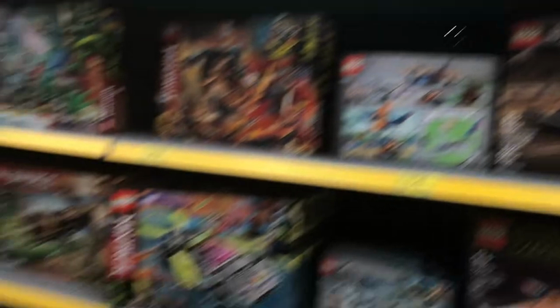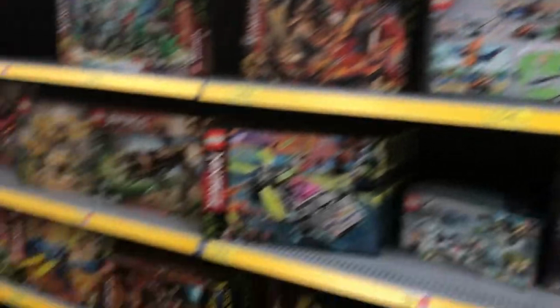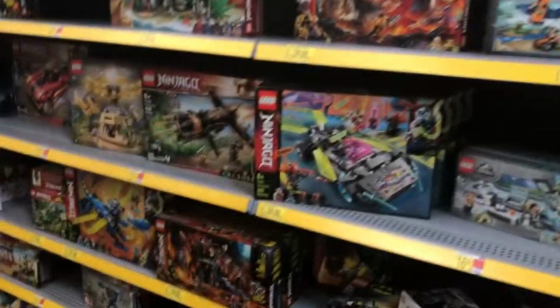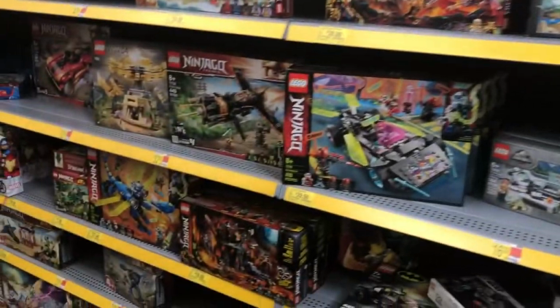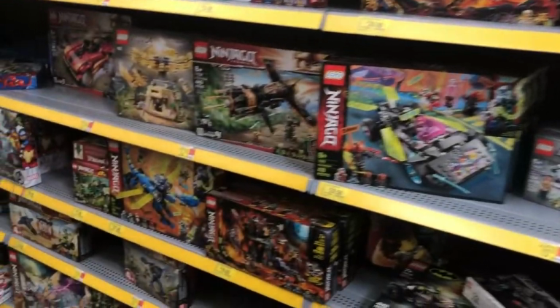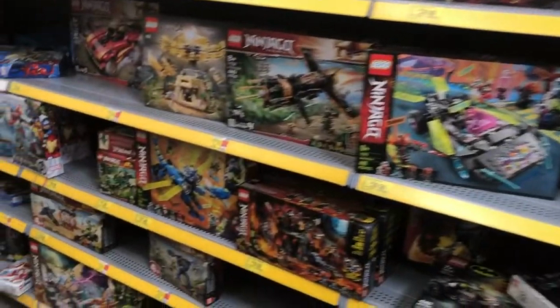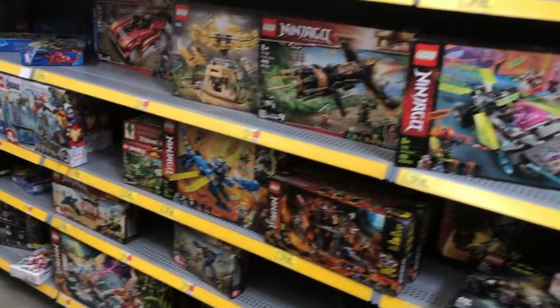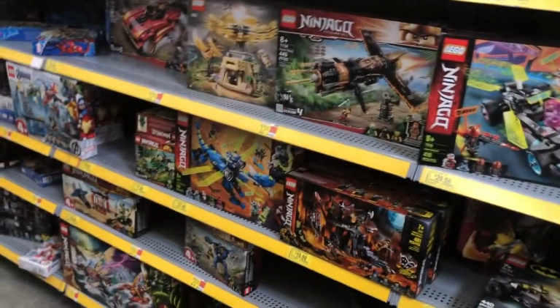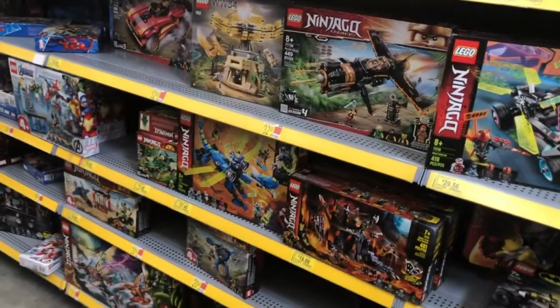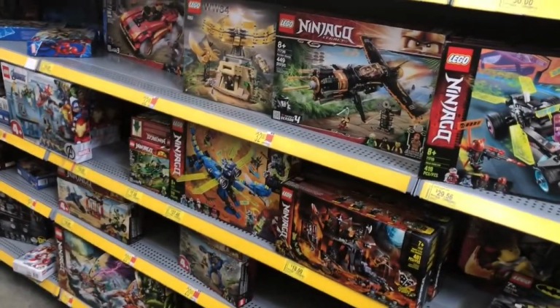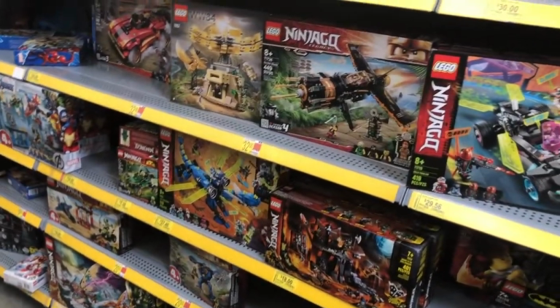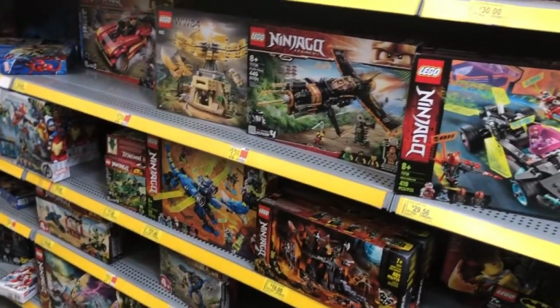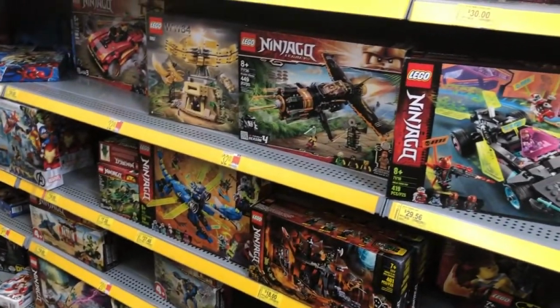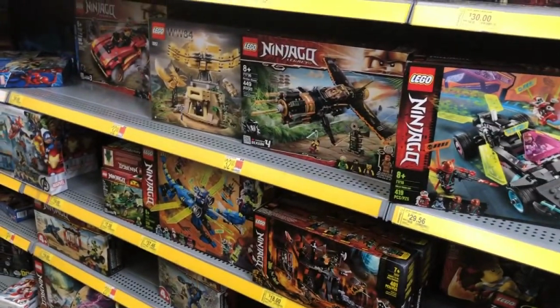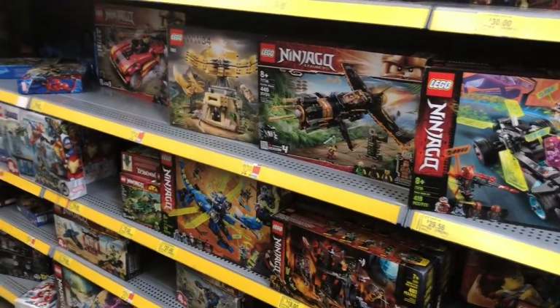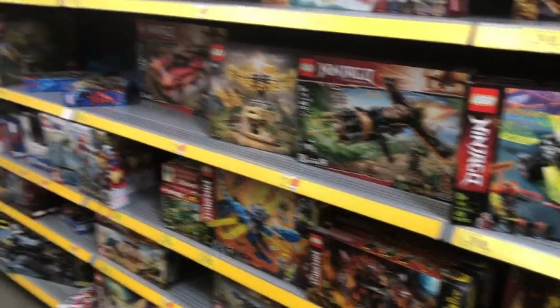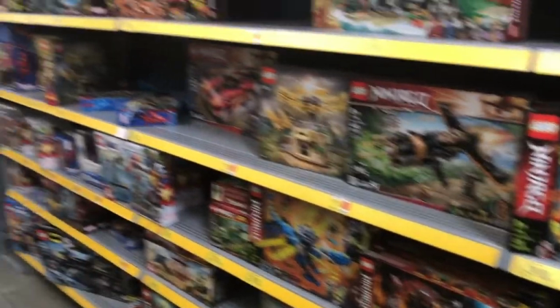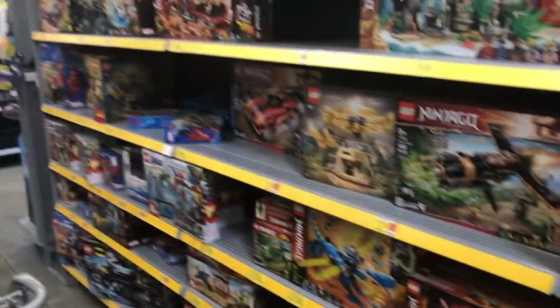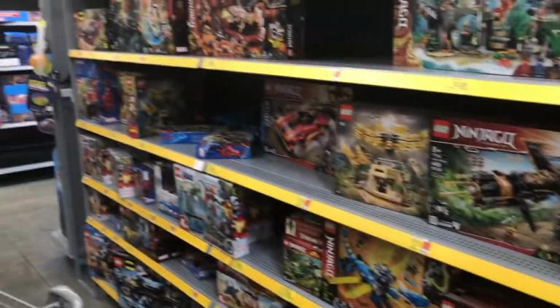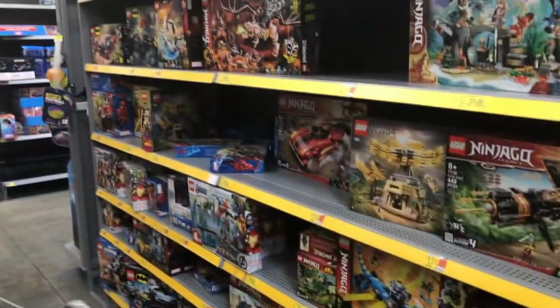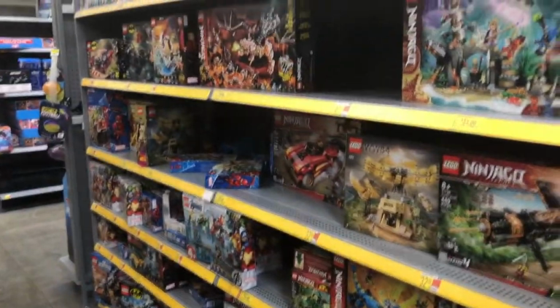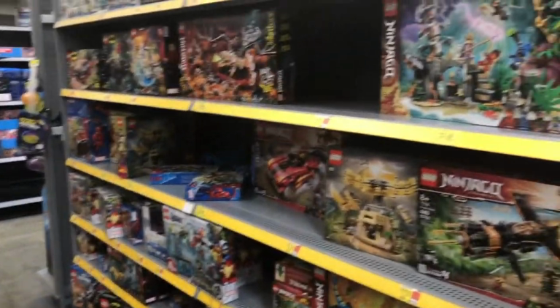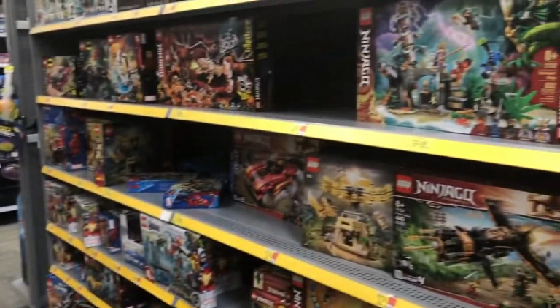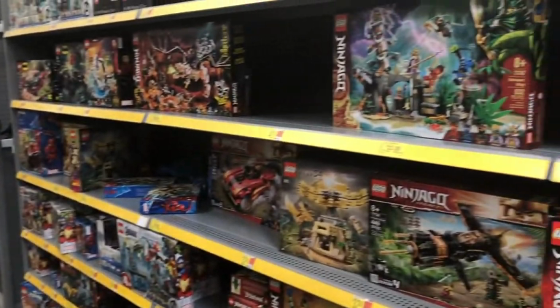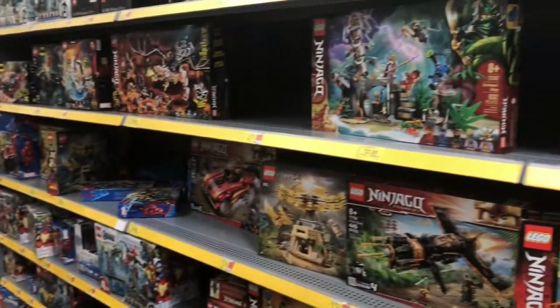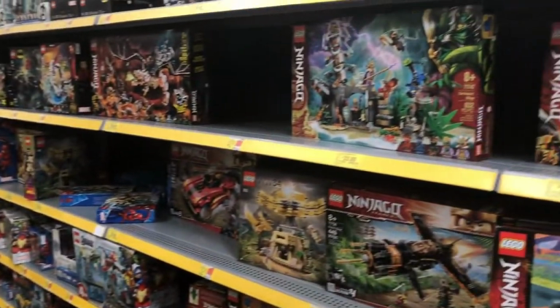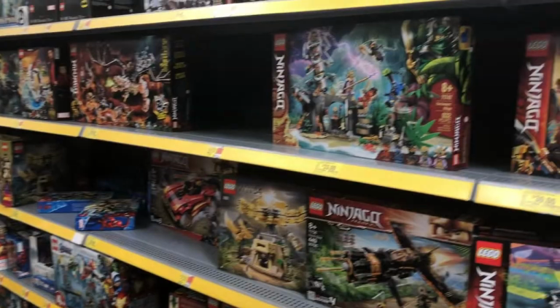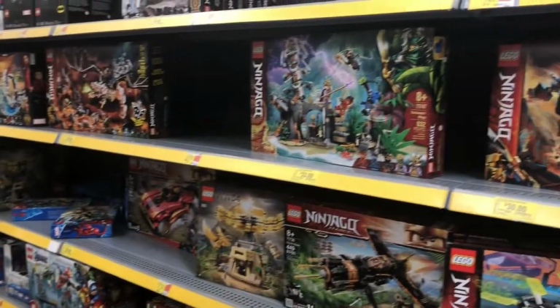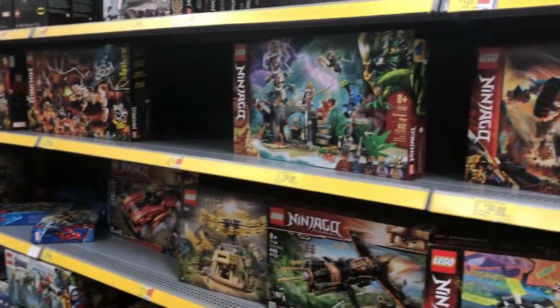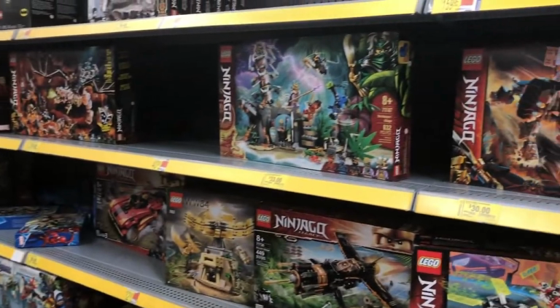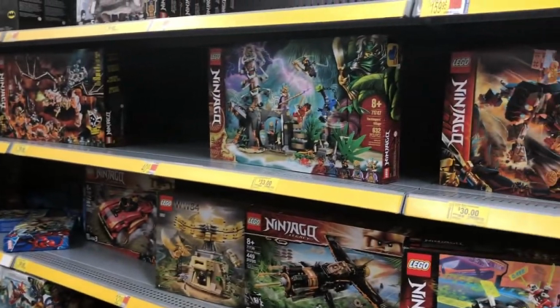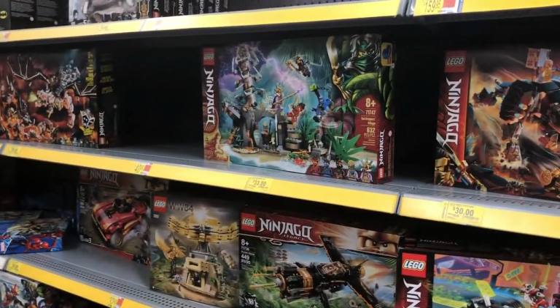I don't think there's anything new here yet, which kind of stinks, but Walmart isn't always first anyway, so what can I expect?